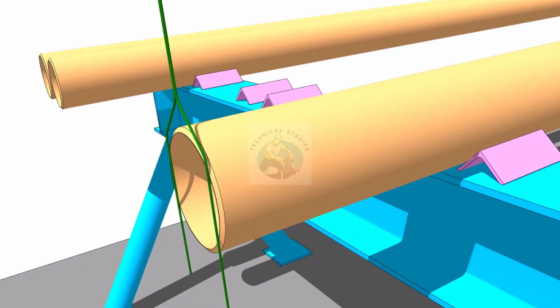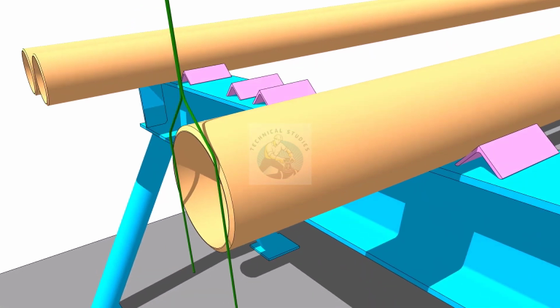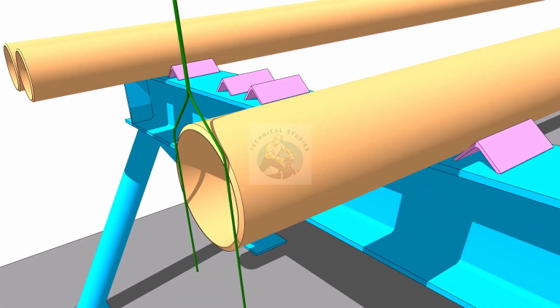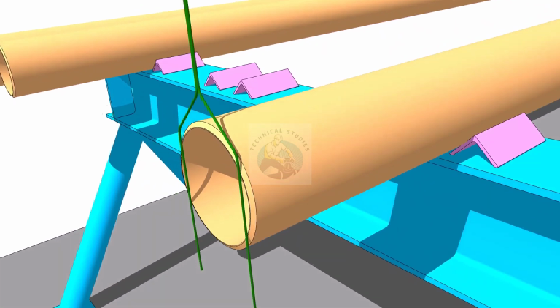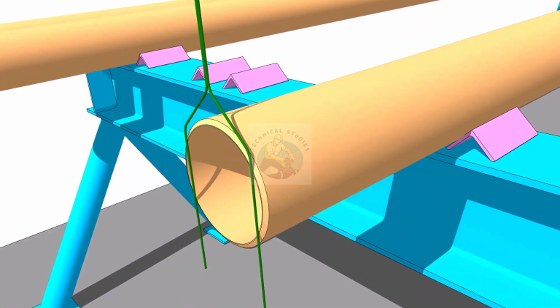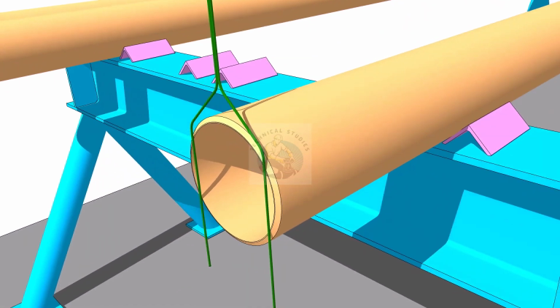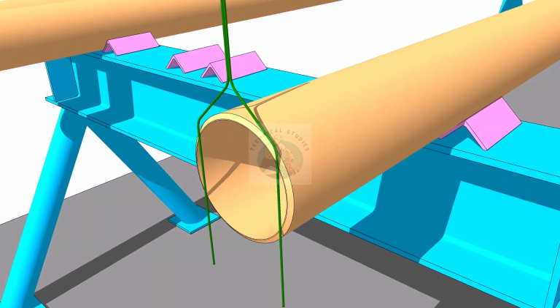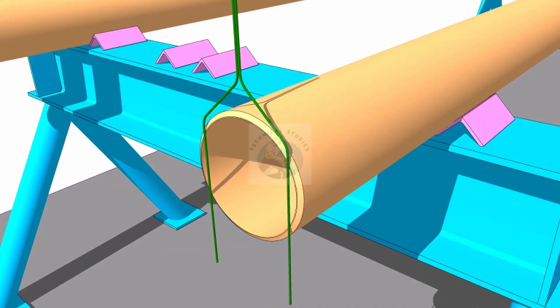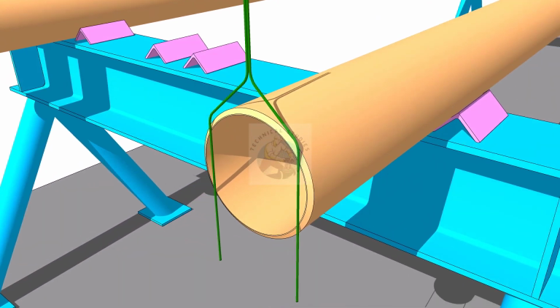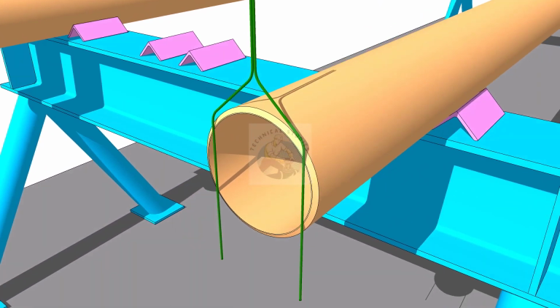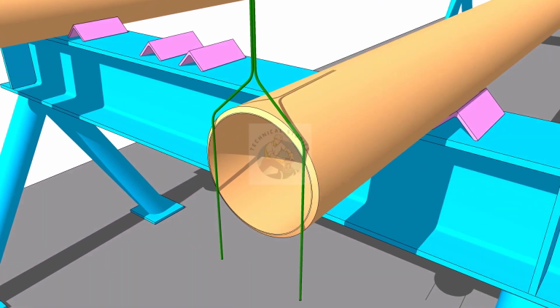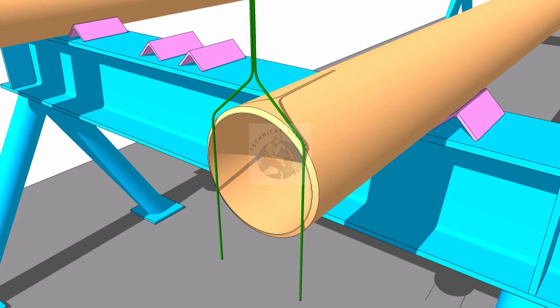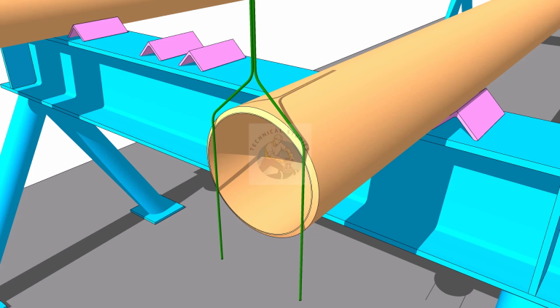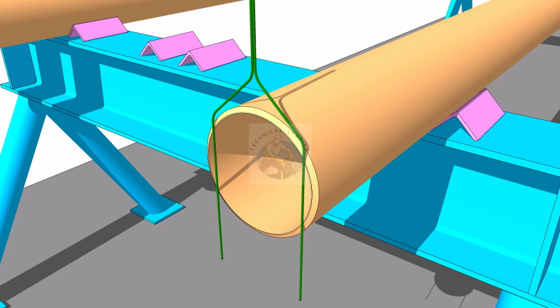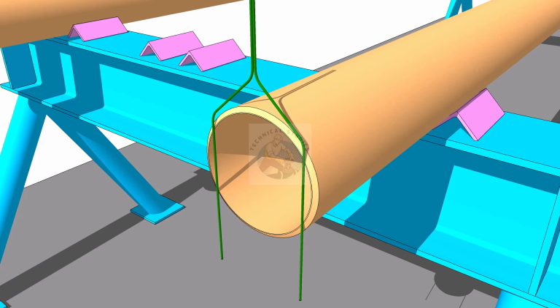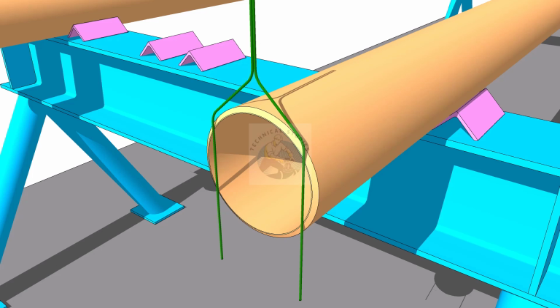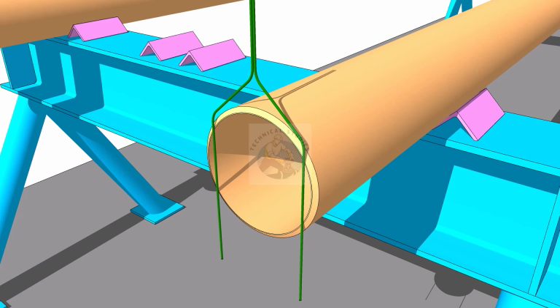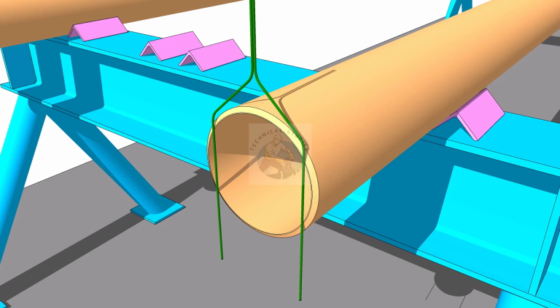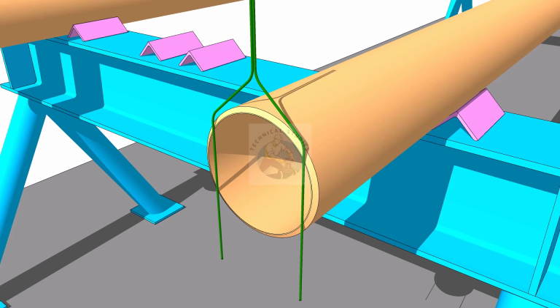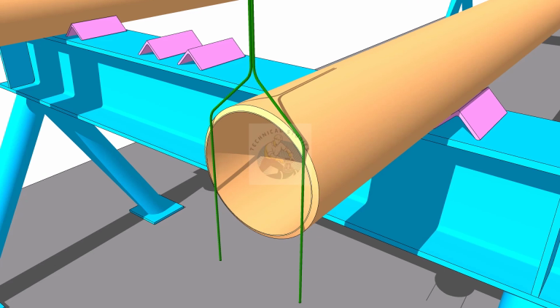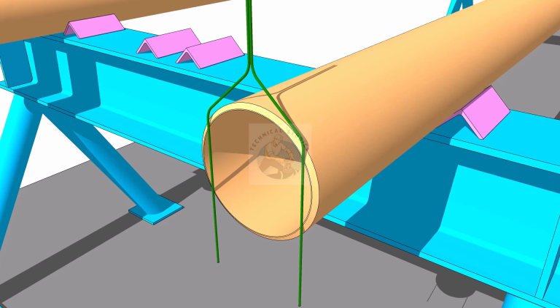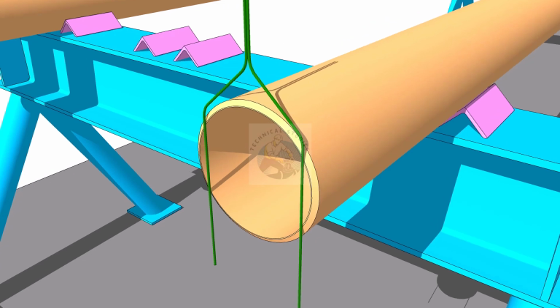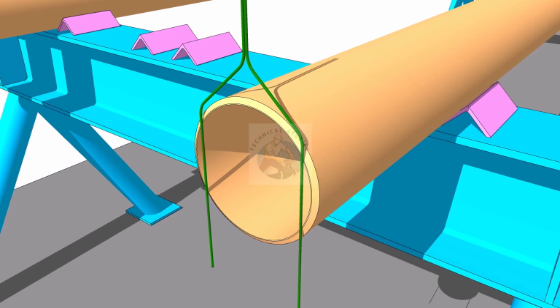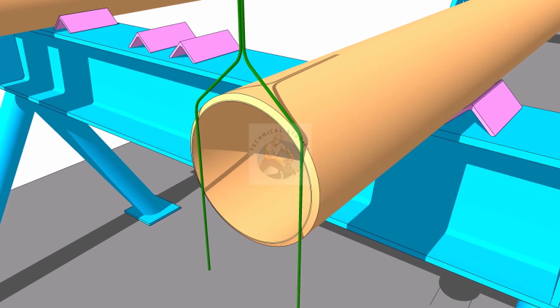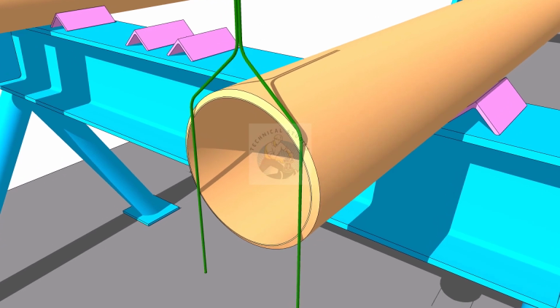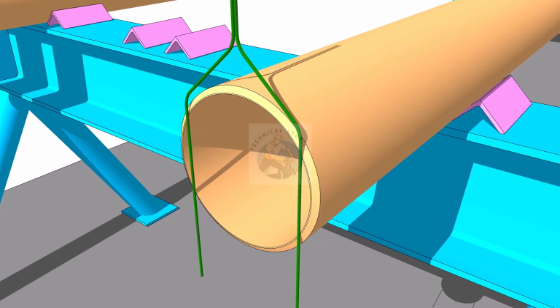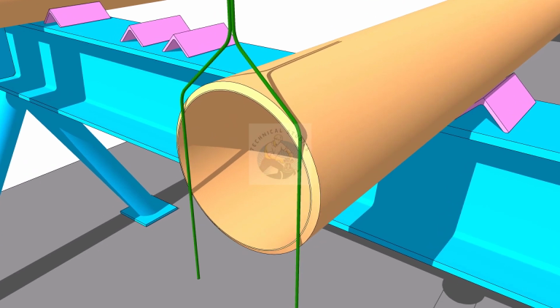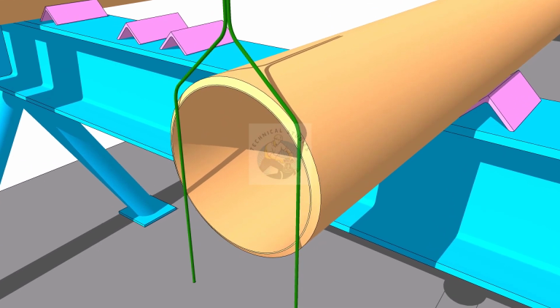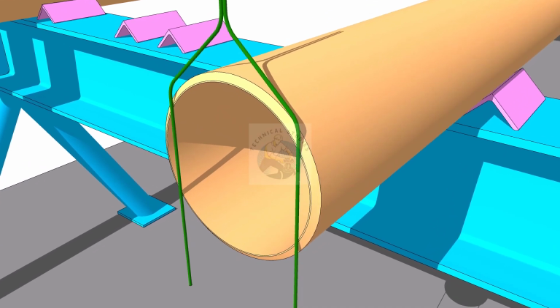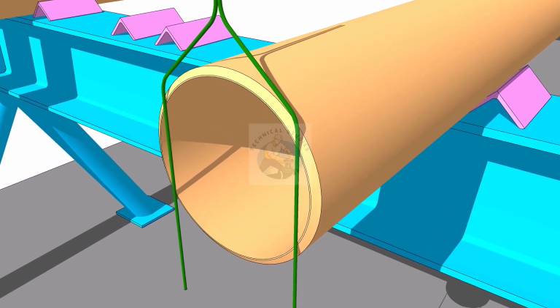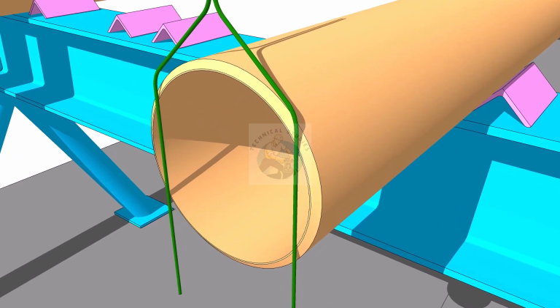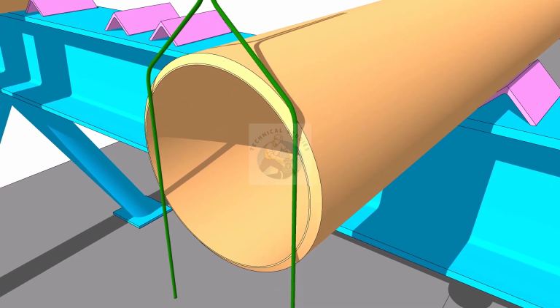Hold a gap rod on the face of the pipe. You can attach it on the pipe by using masking tape or a small tack weld.